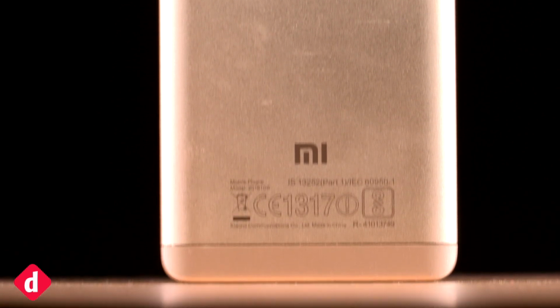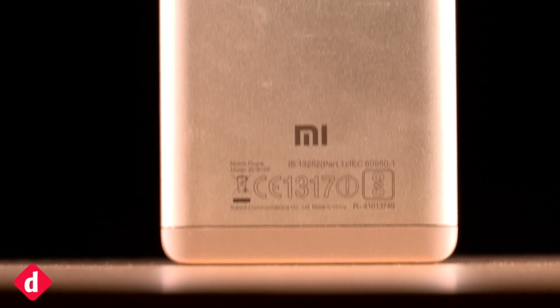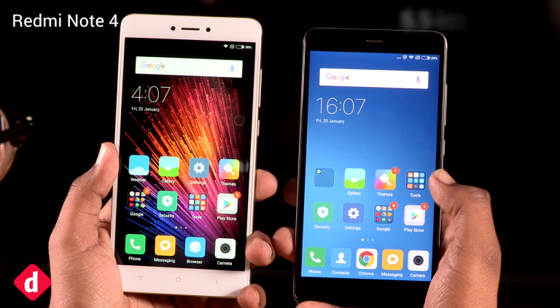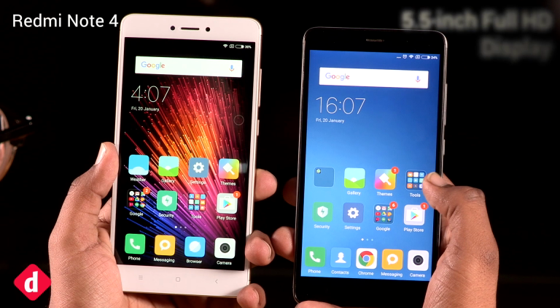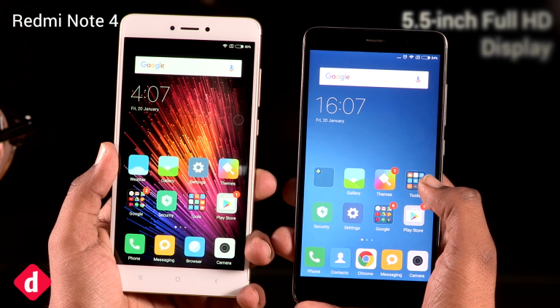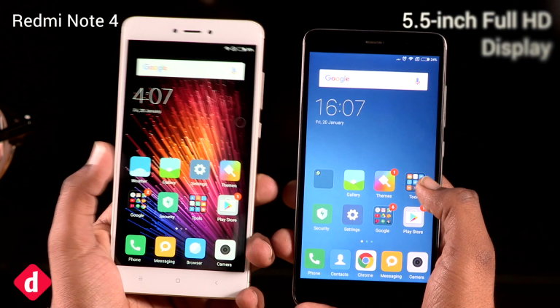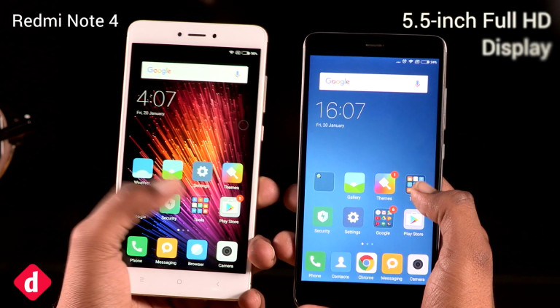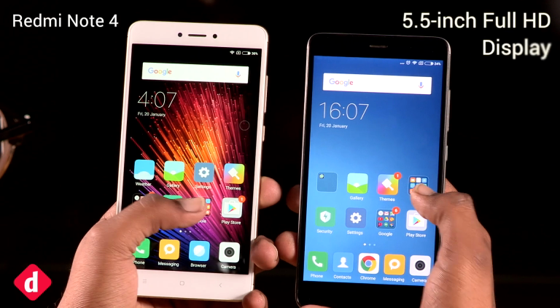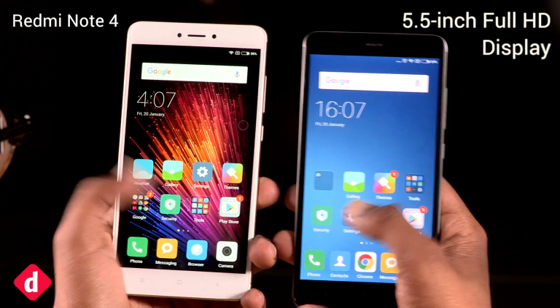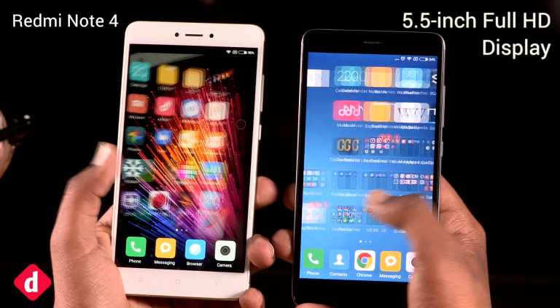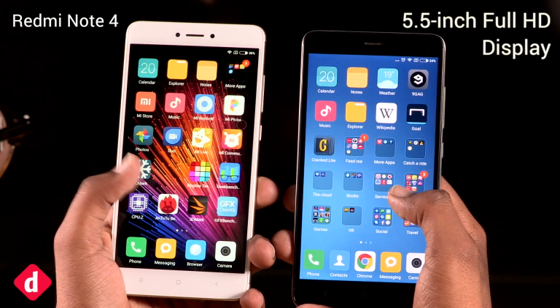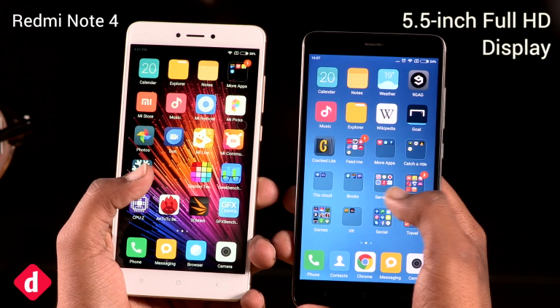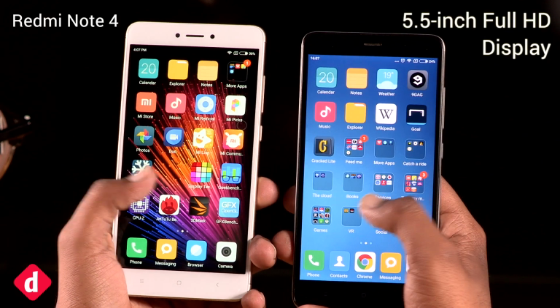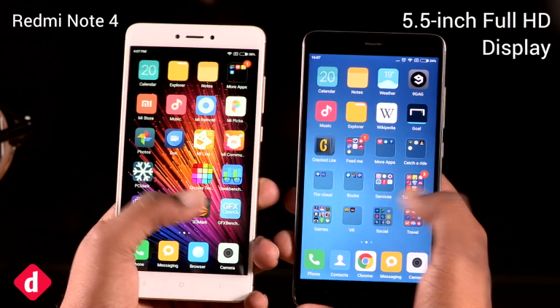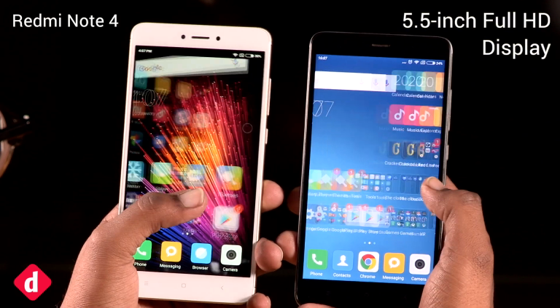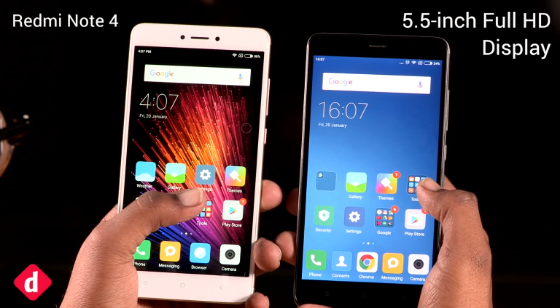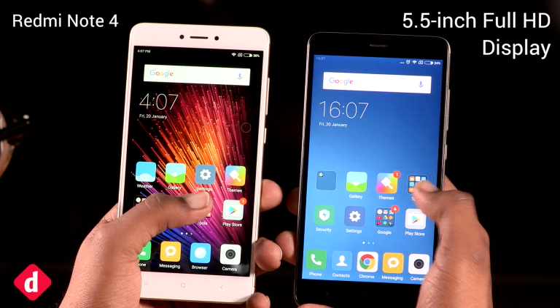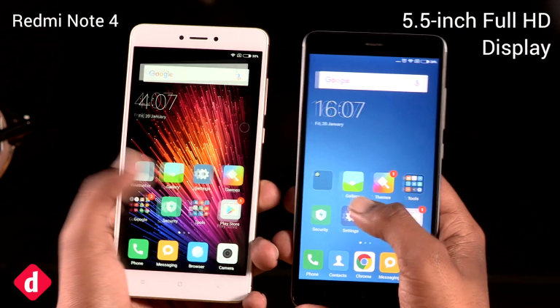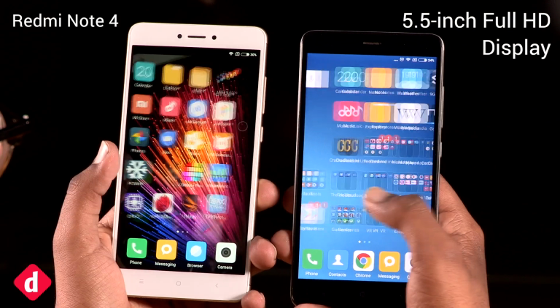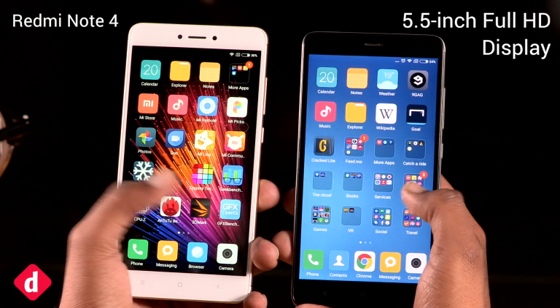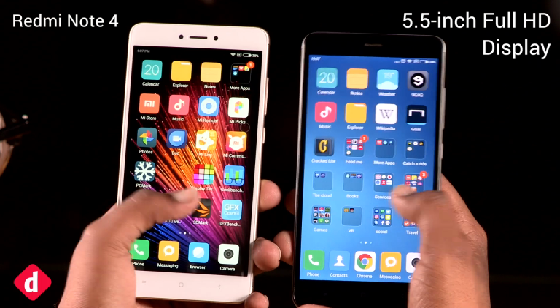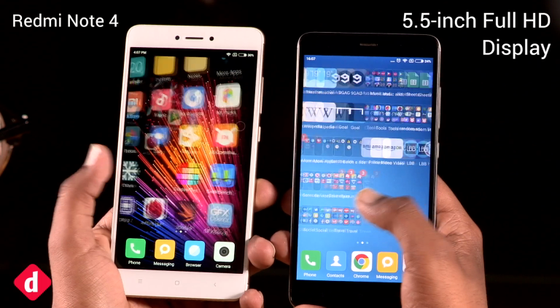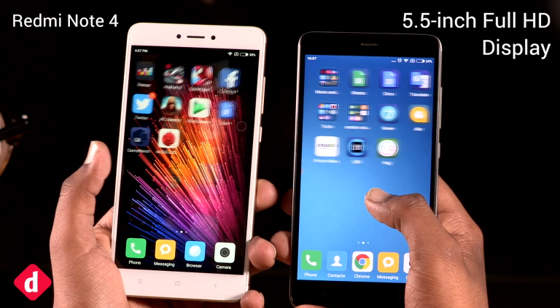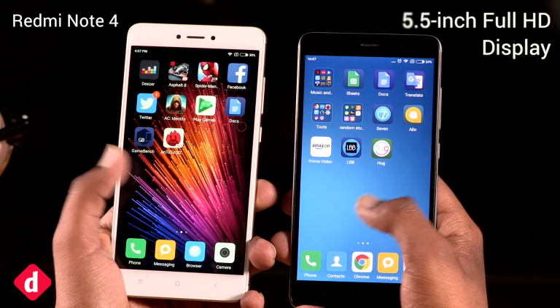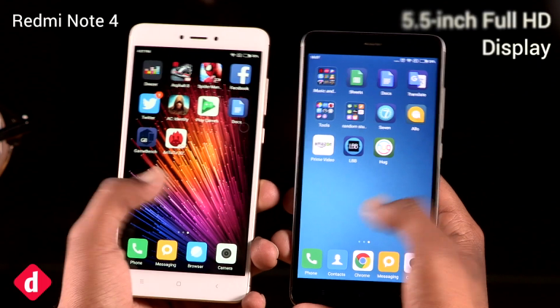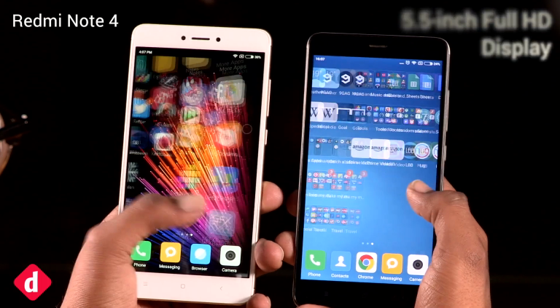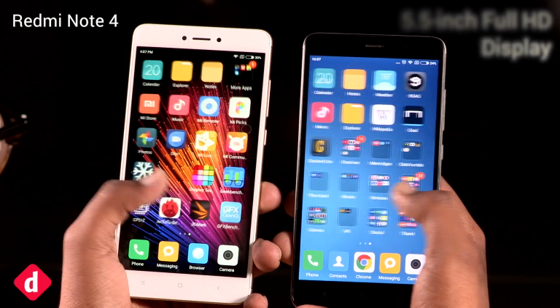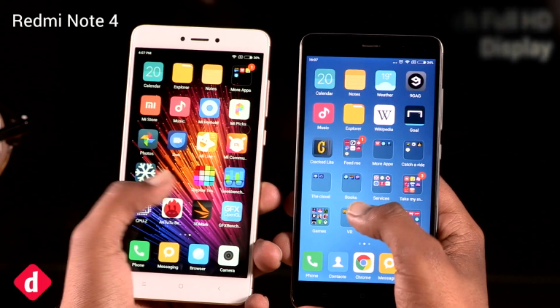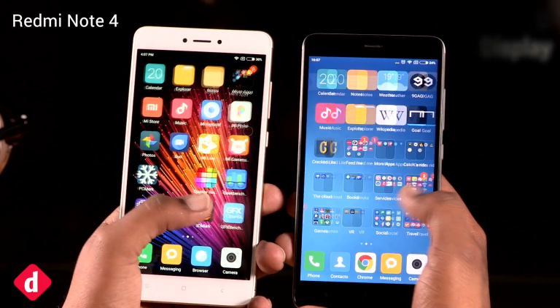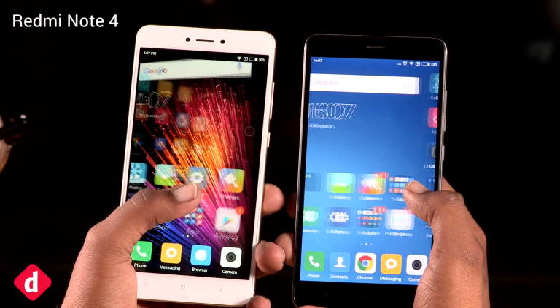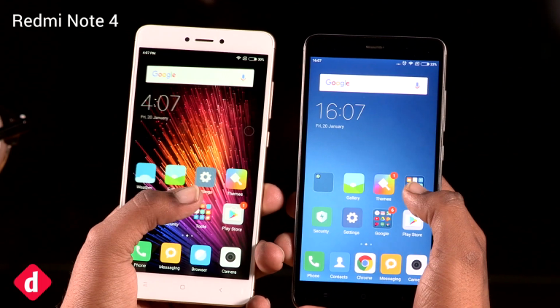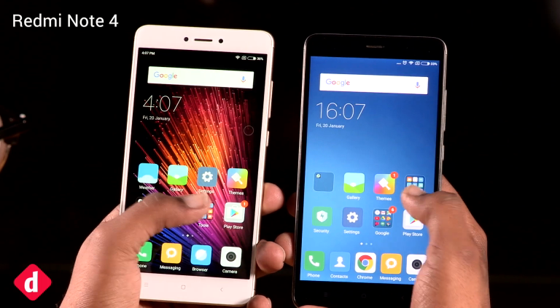It also retains the excellent full HD display panel from last time with all its features, good and bad.